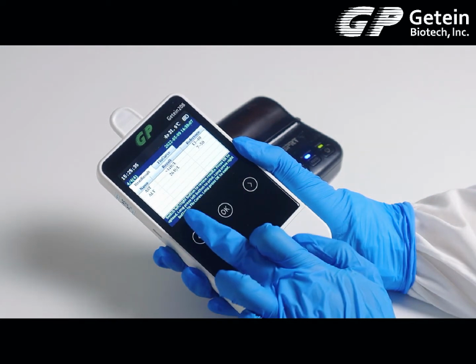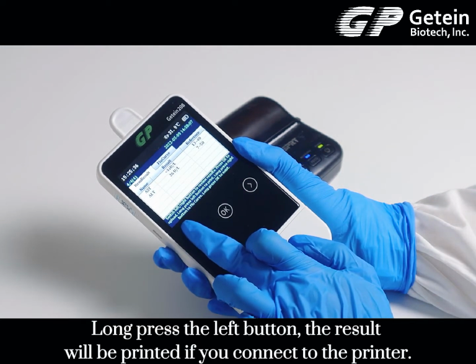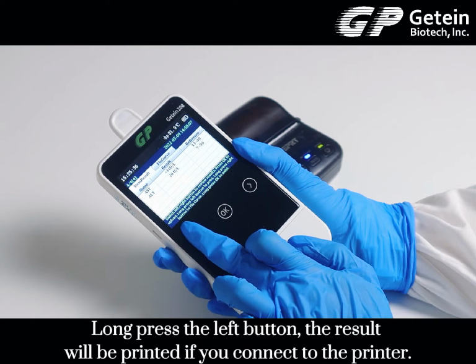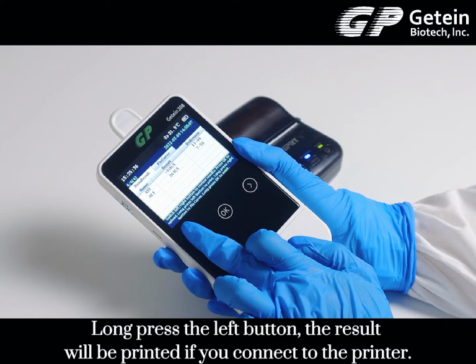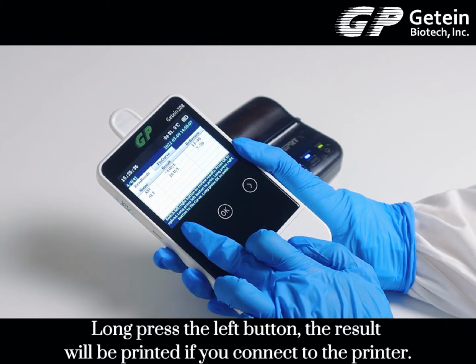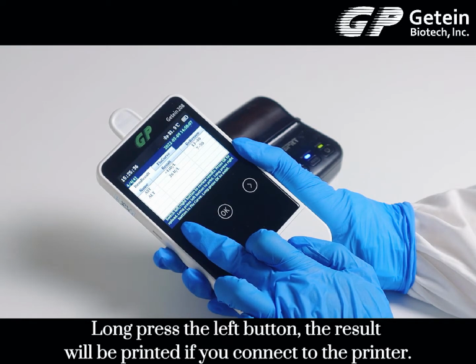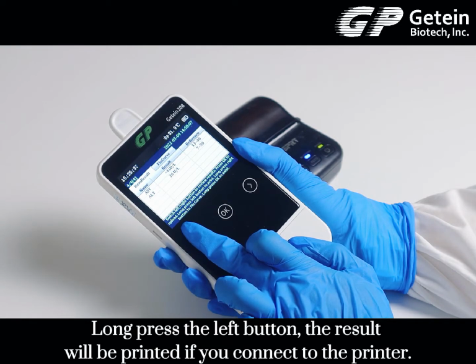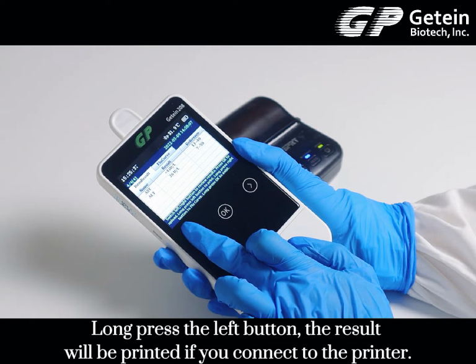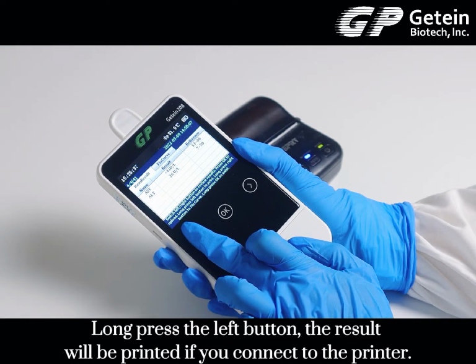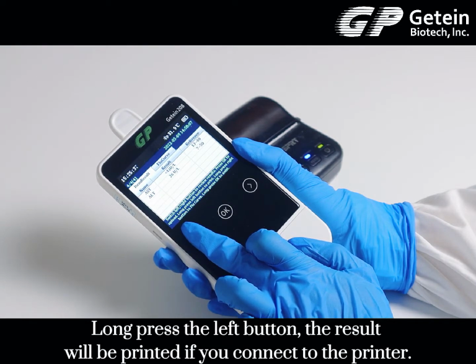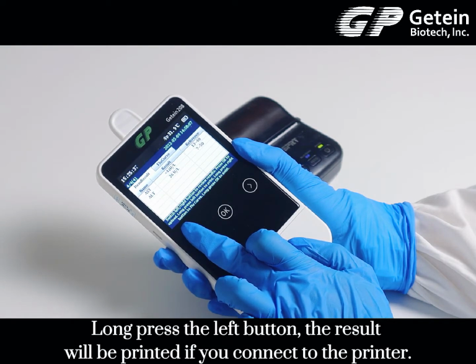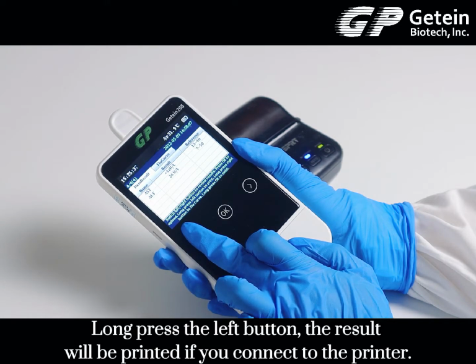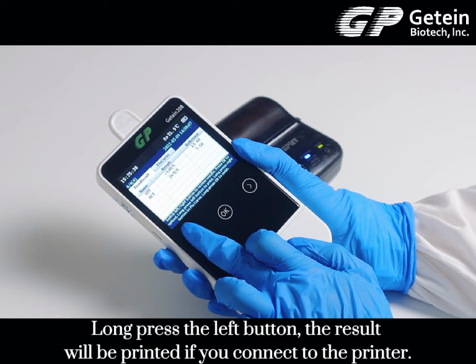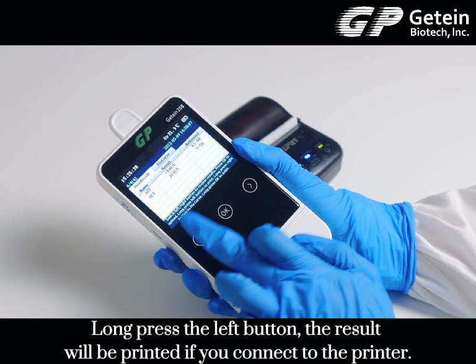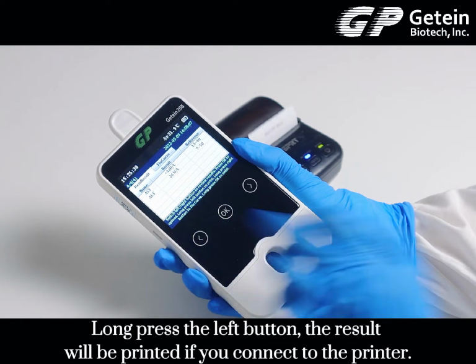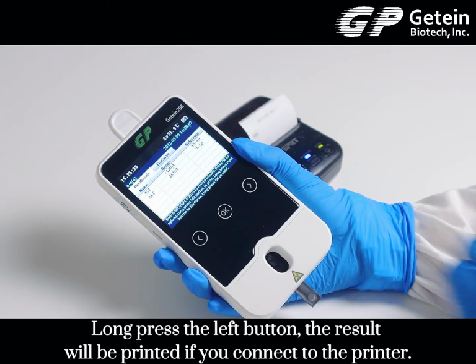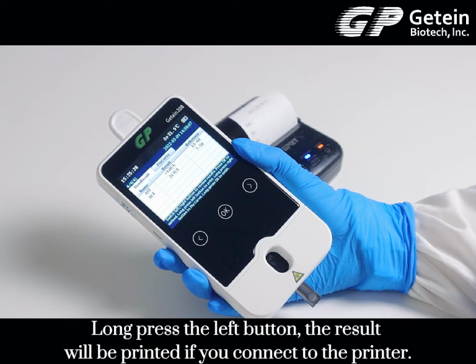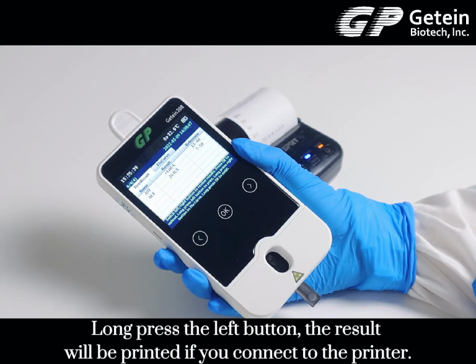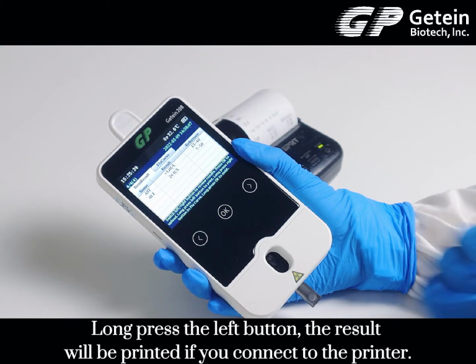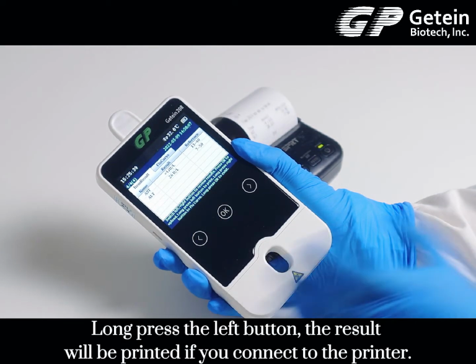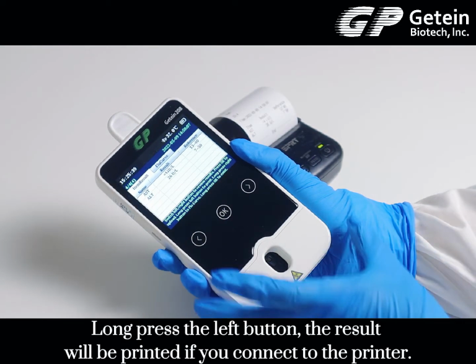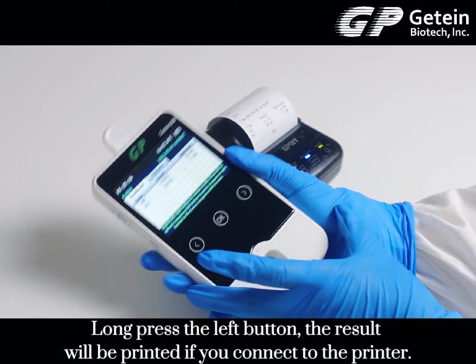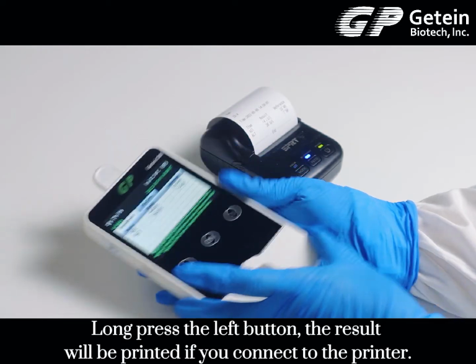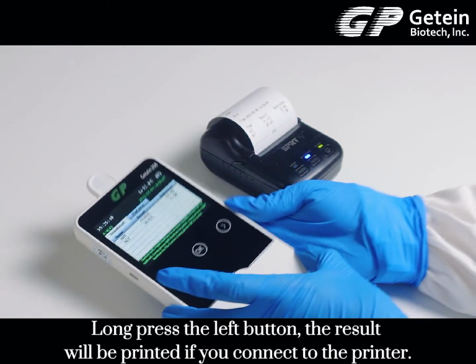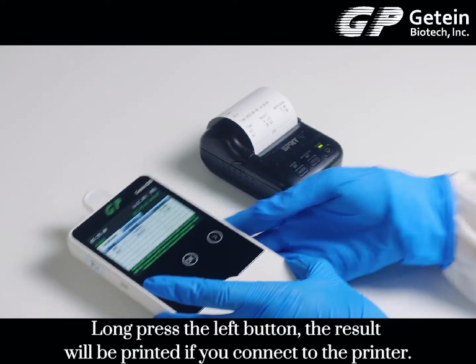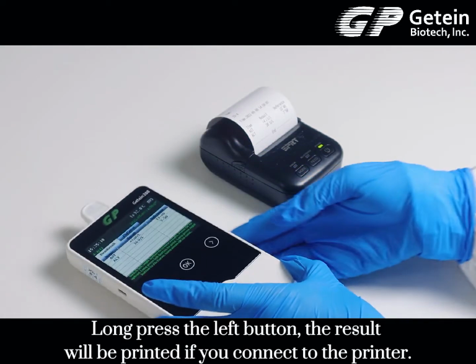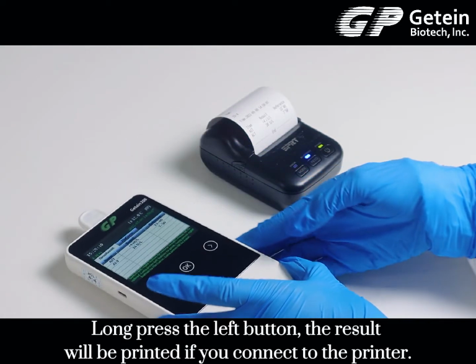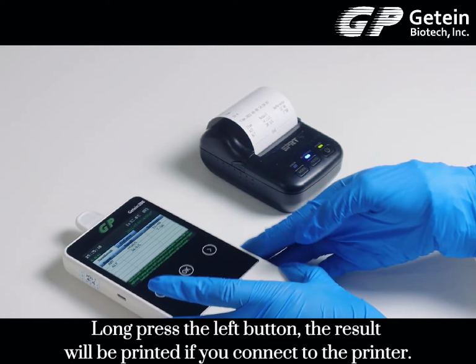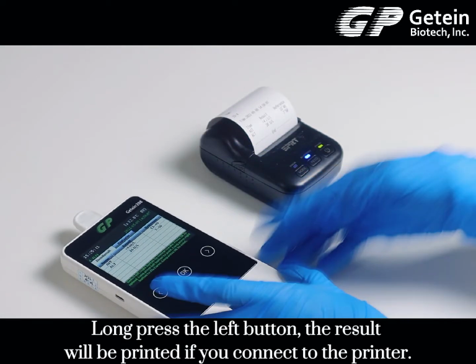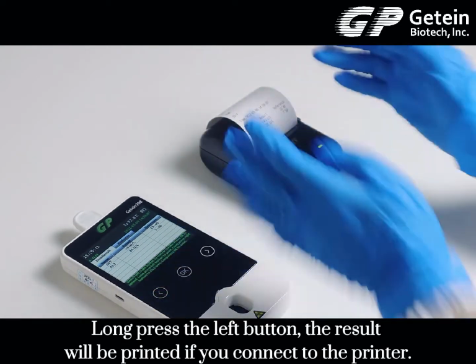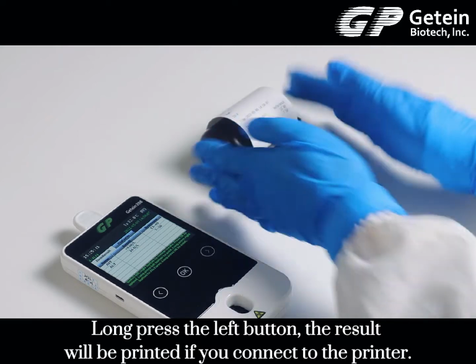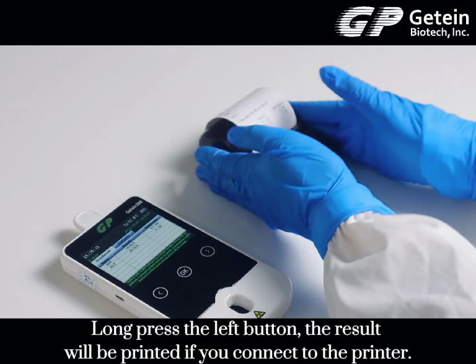Now press the left button. The result will be printed if you are connected to a printer.